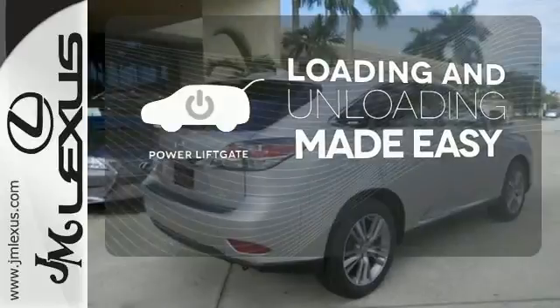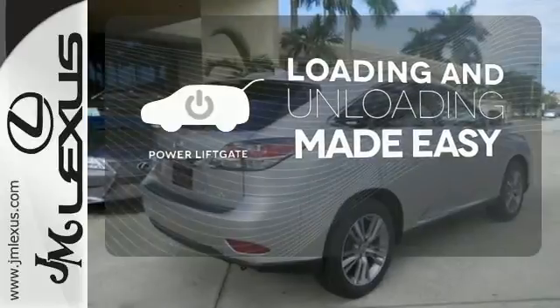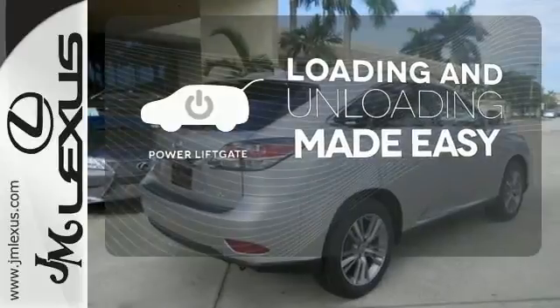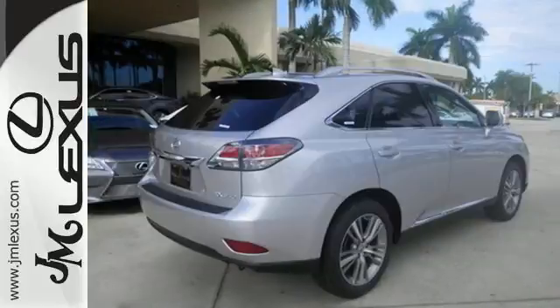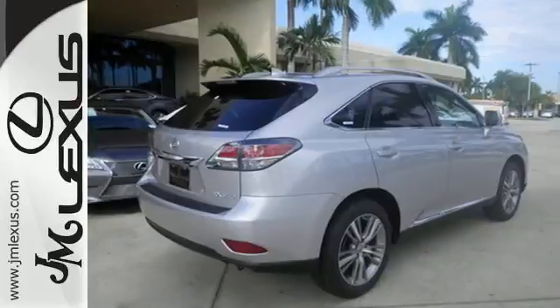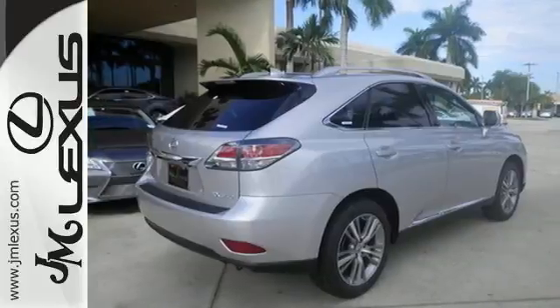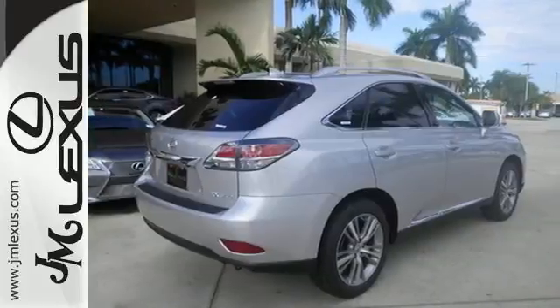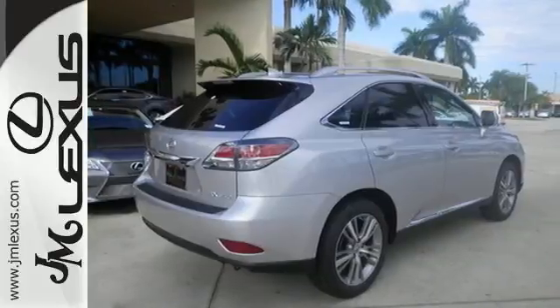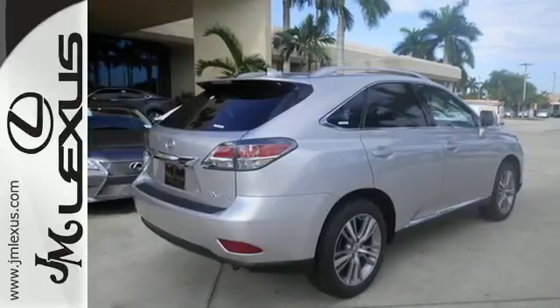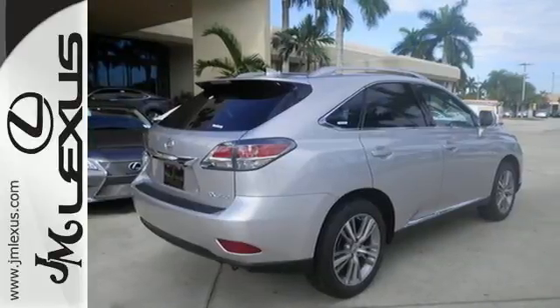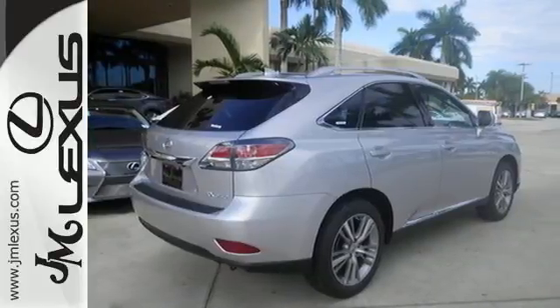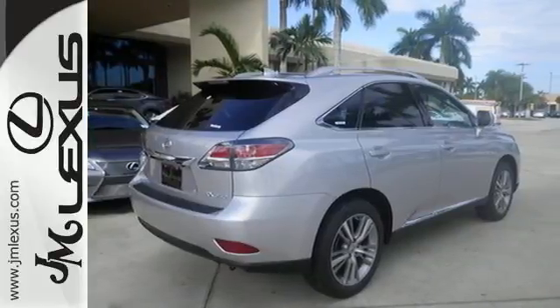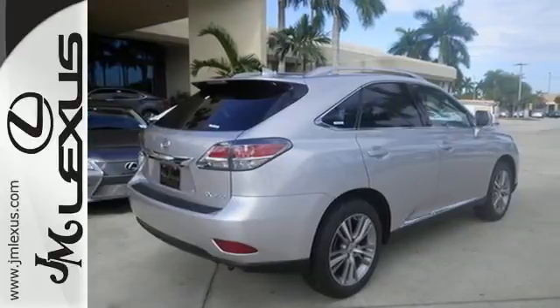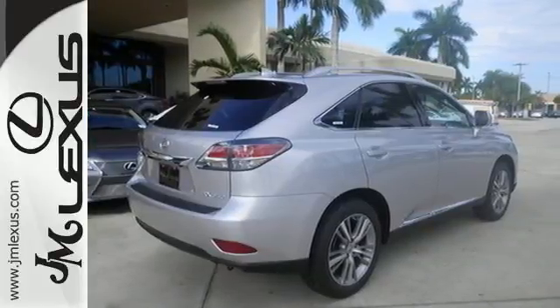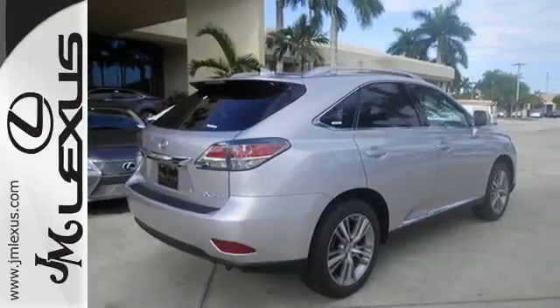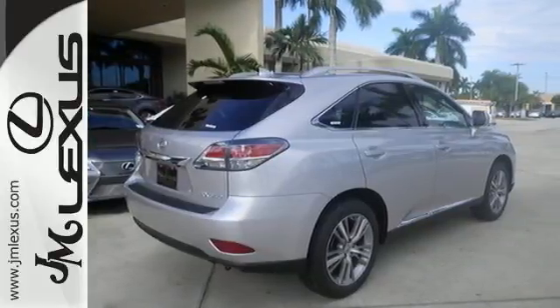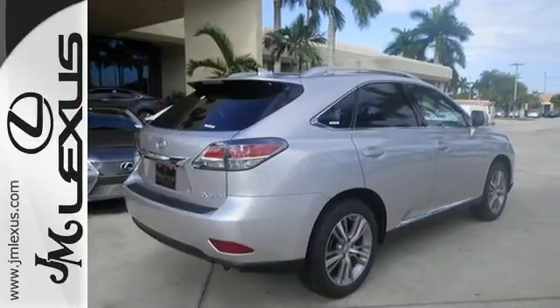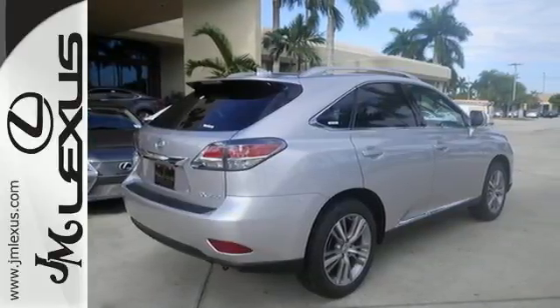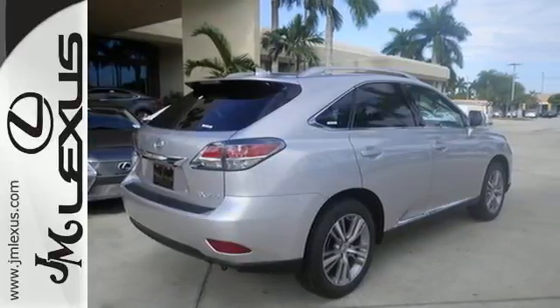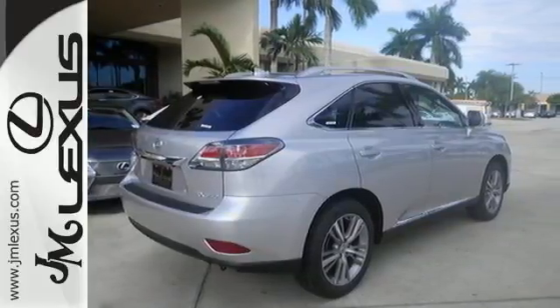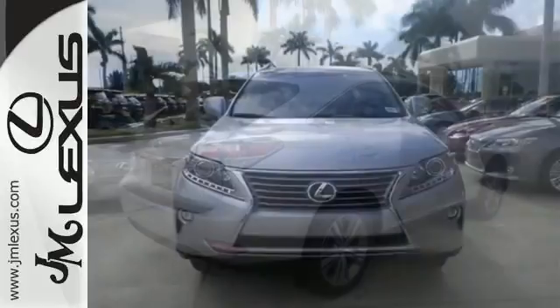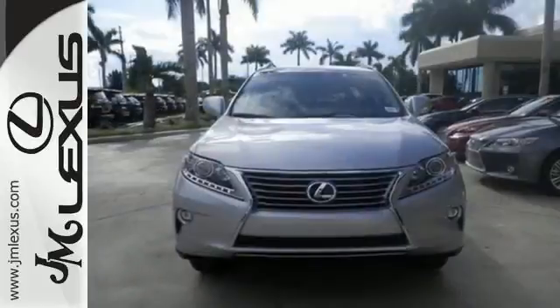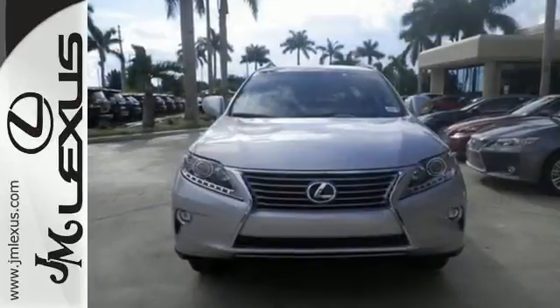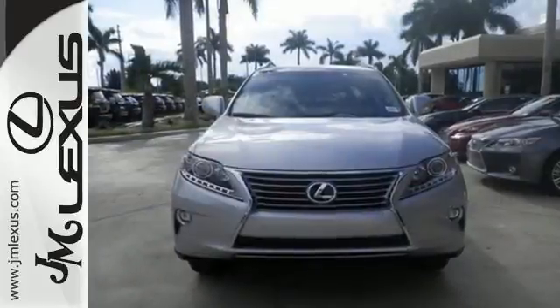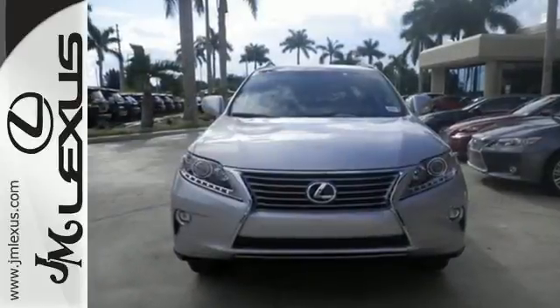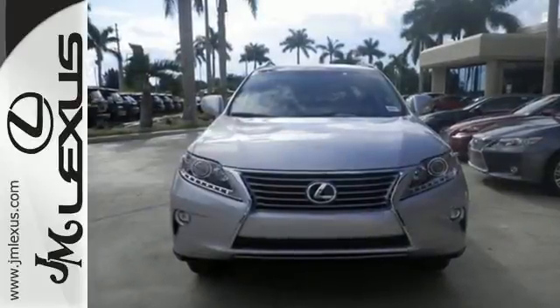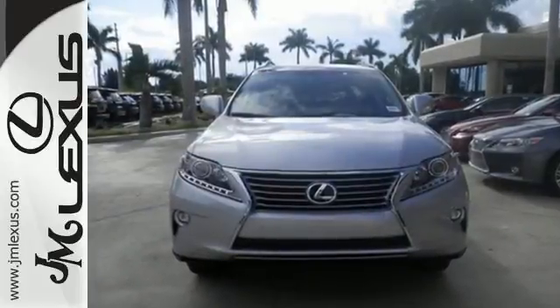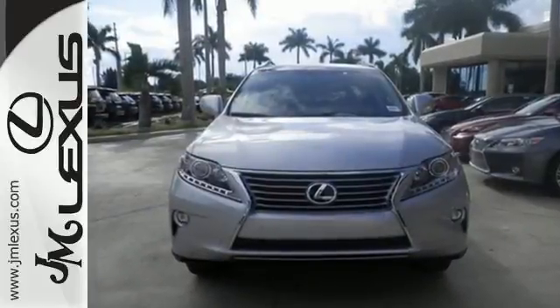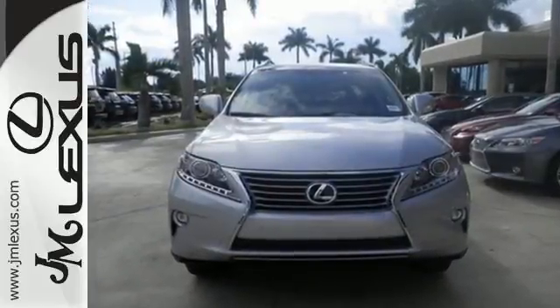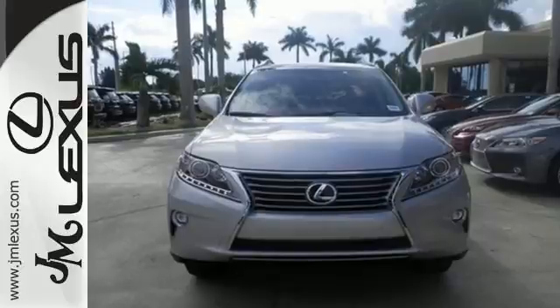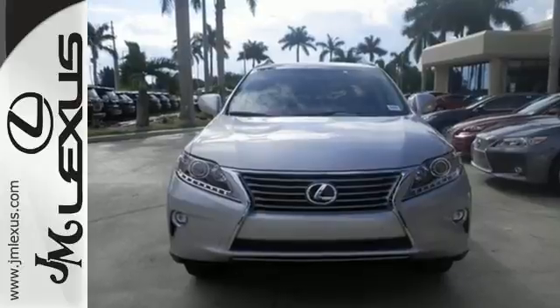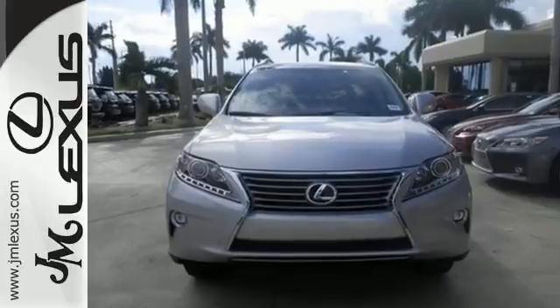Don't settle for boring. Bring home this invigorating 2015 Lexus RX 350.